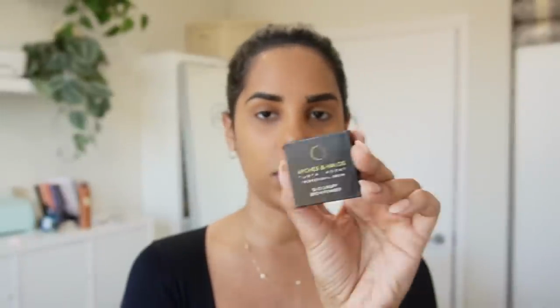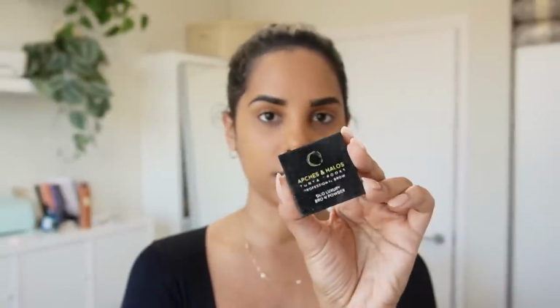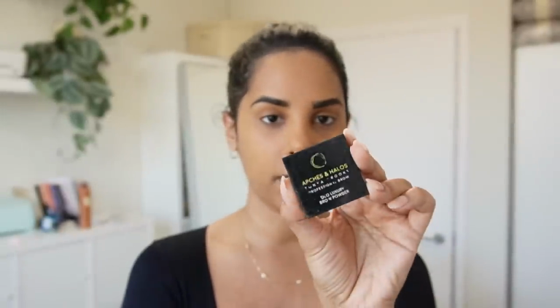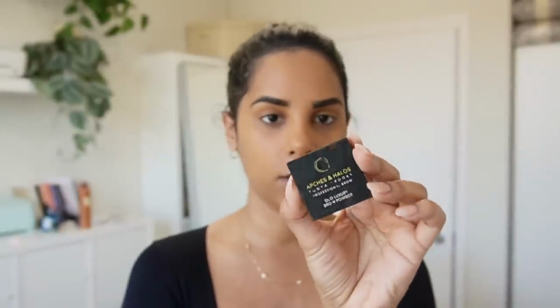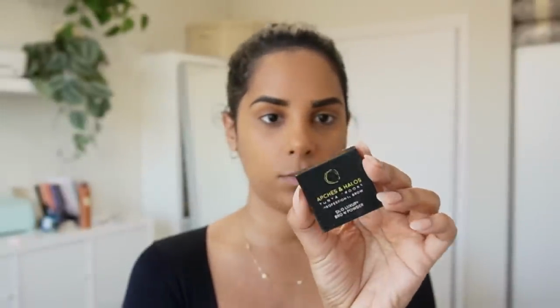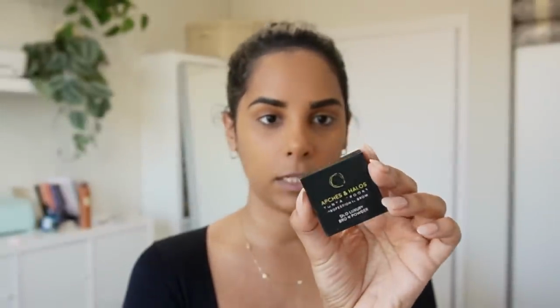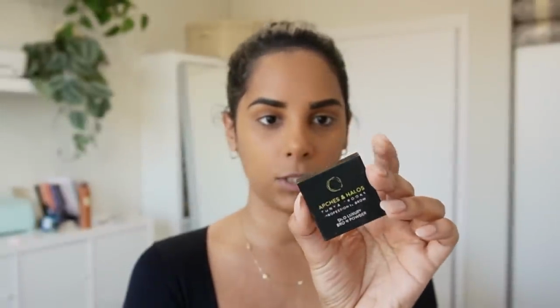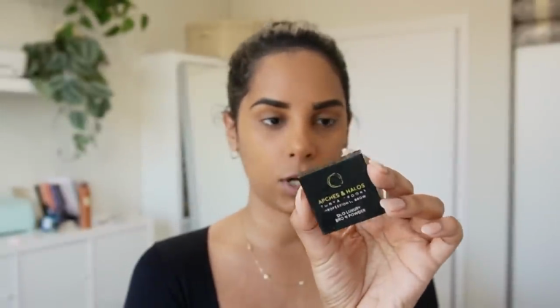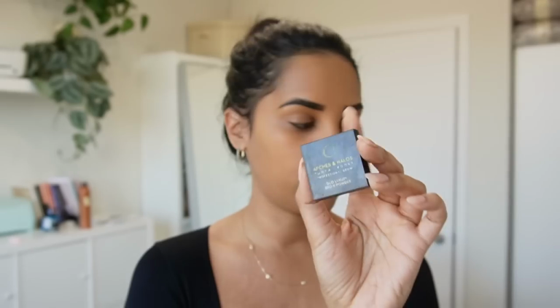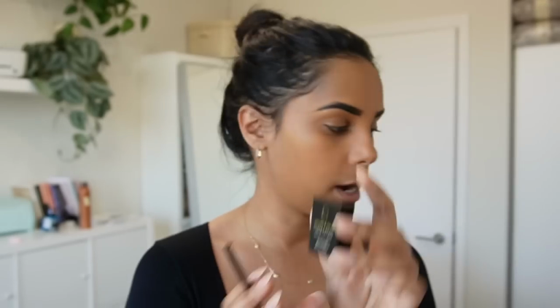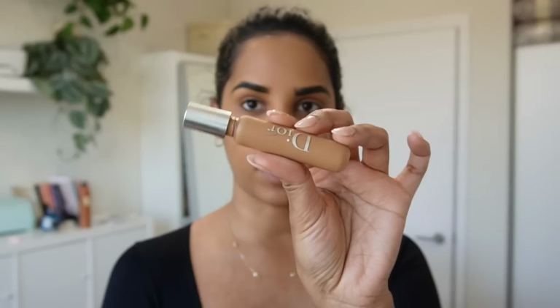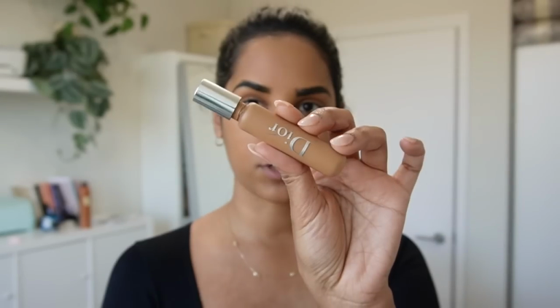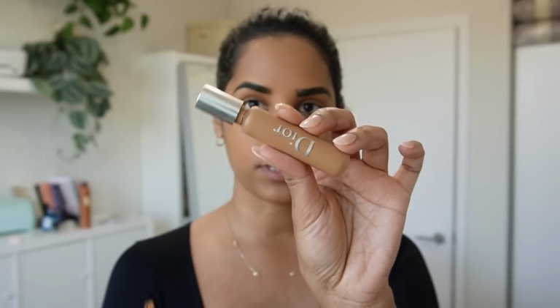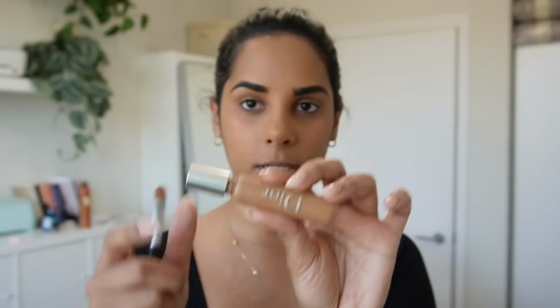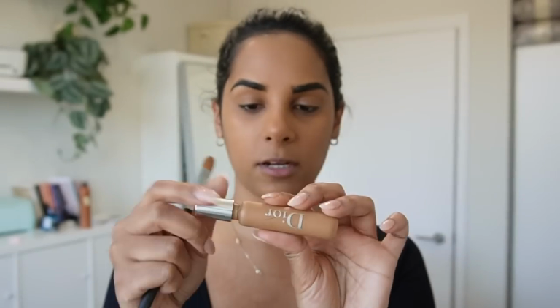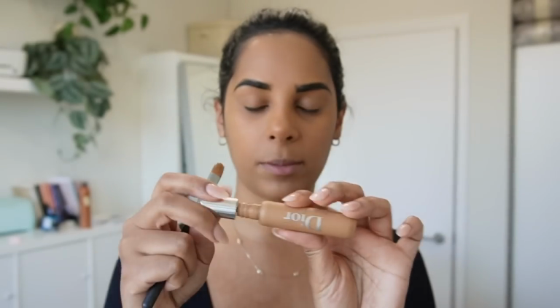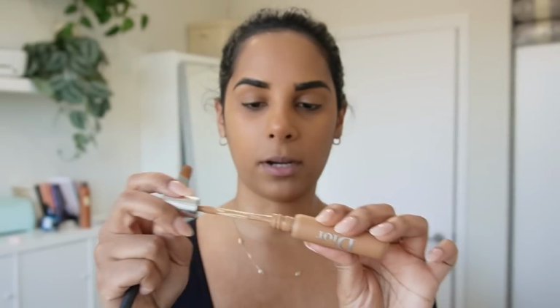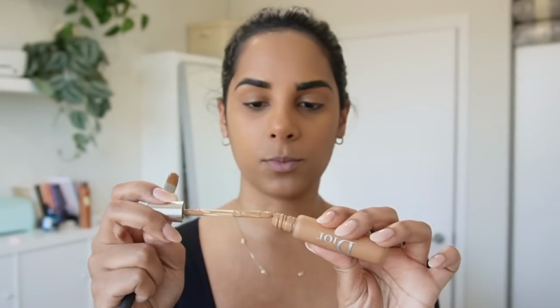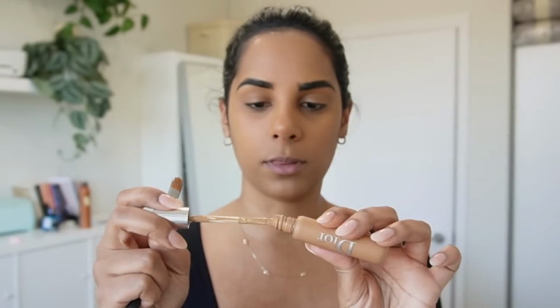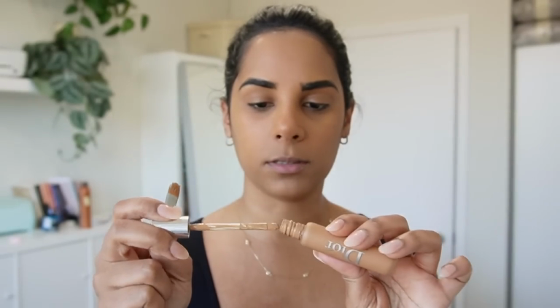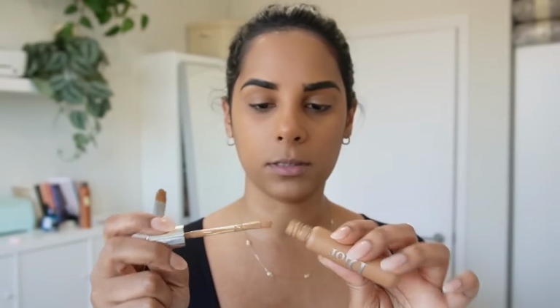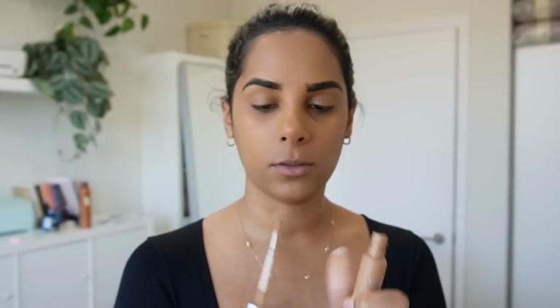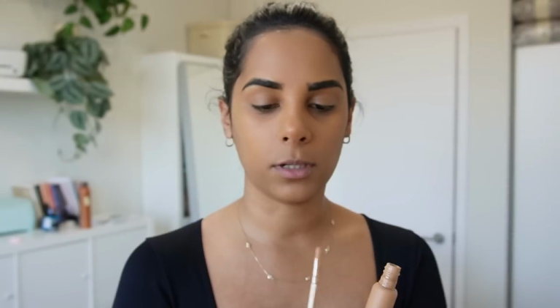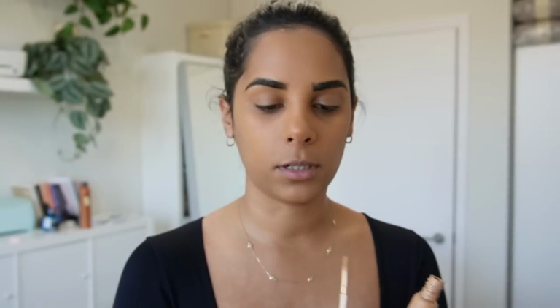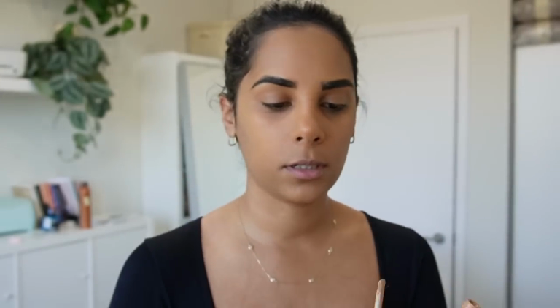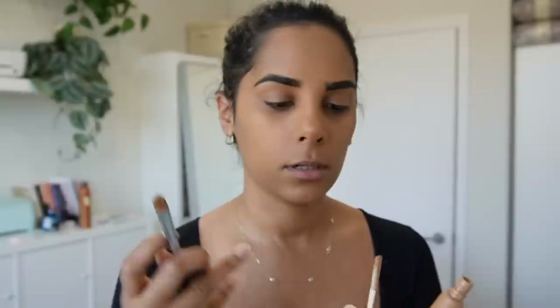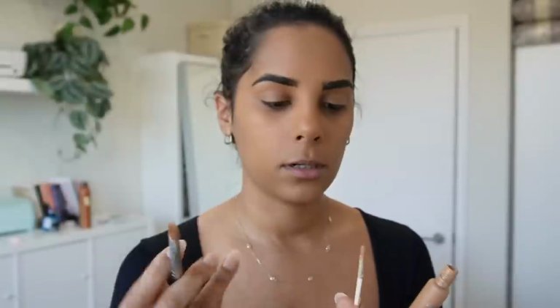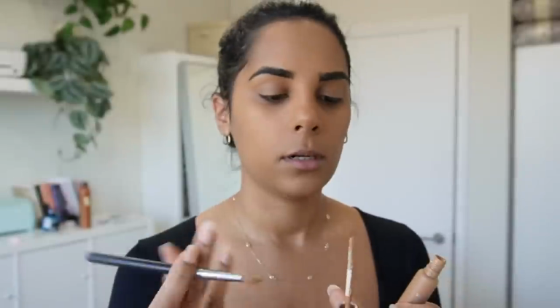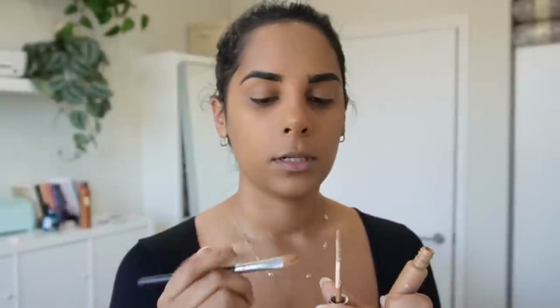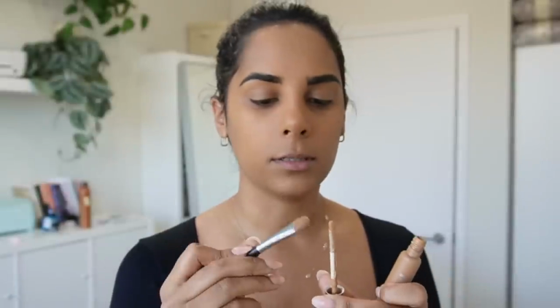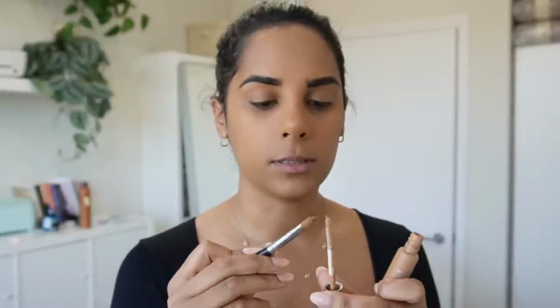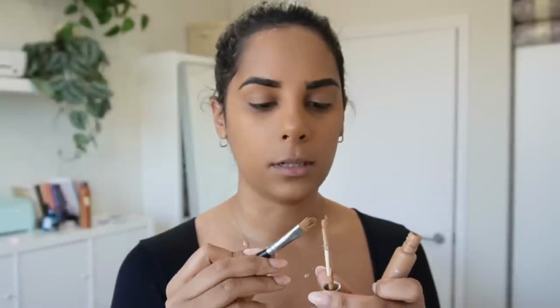For brows I'm using this powder from Arches and Halo in dark brown, and I'm just going to clean up my brows with this Dior concealer.